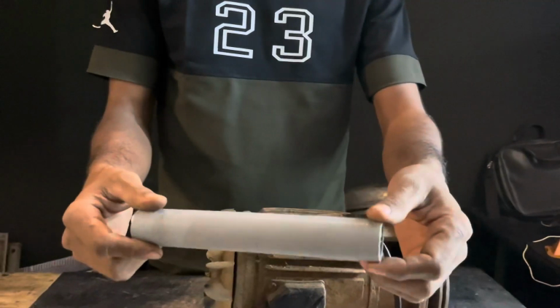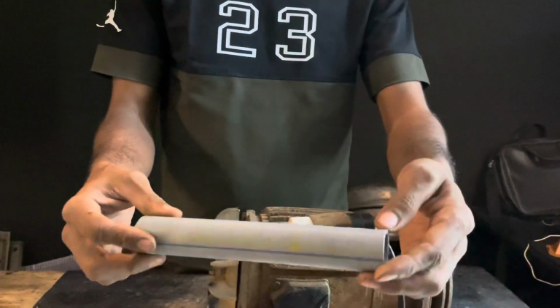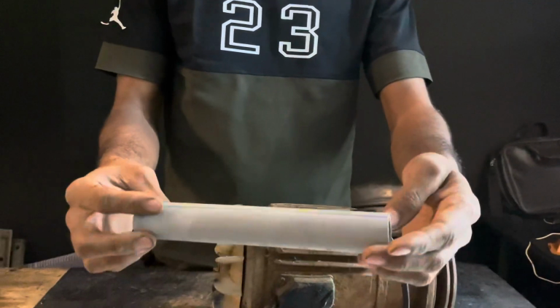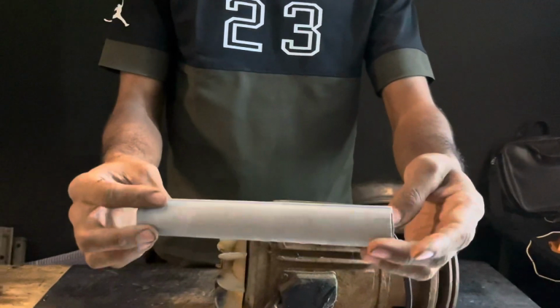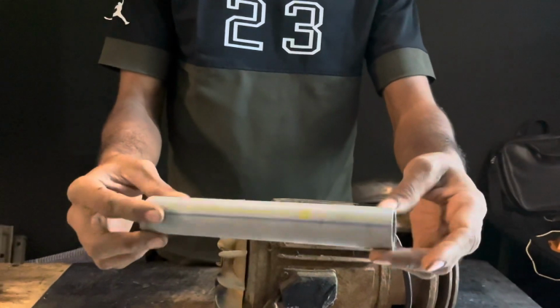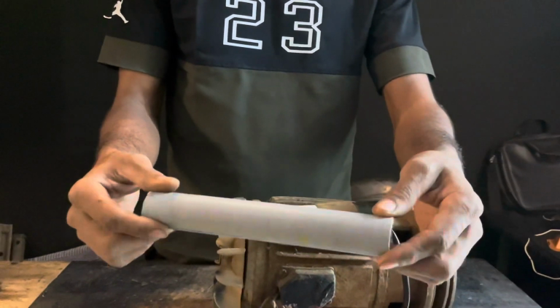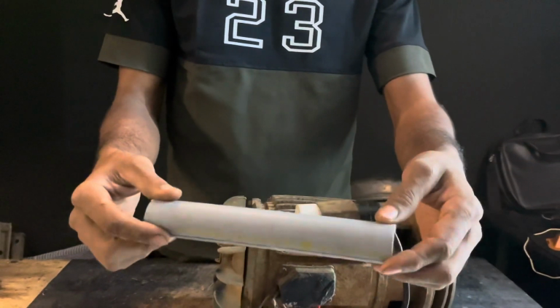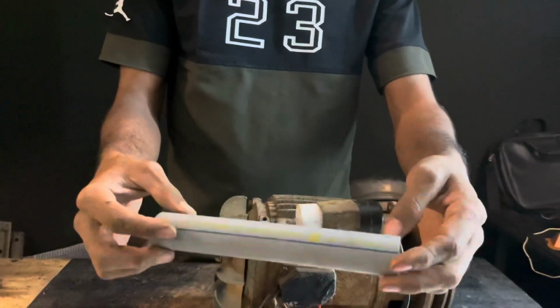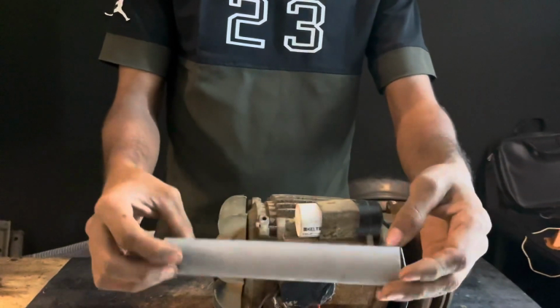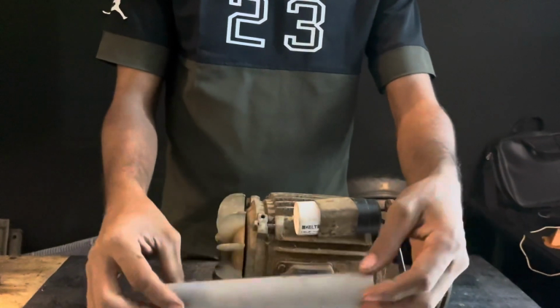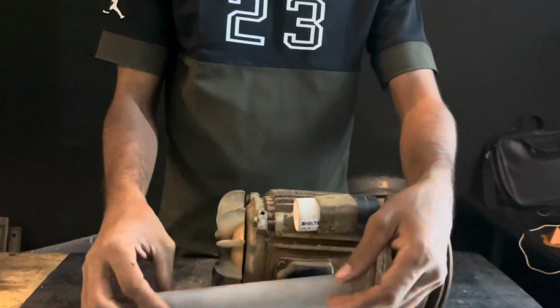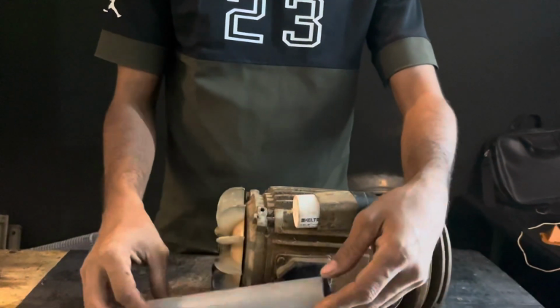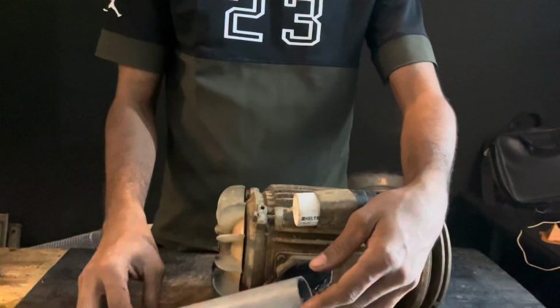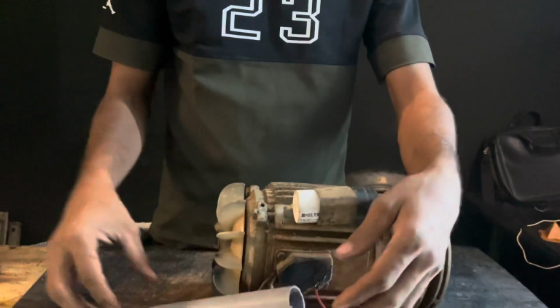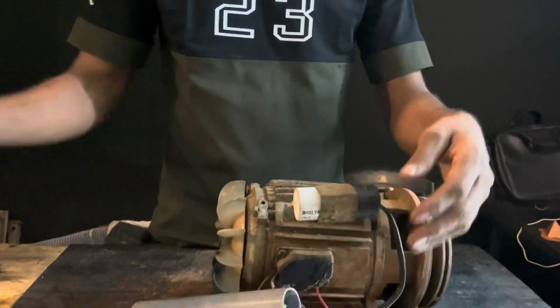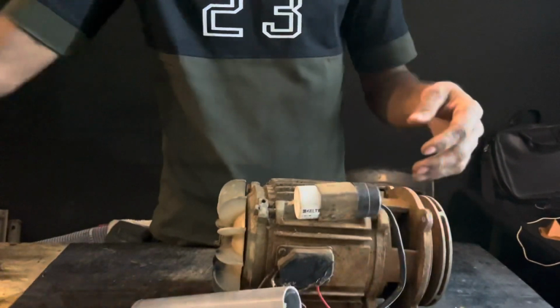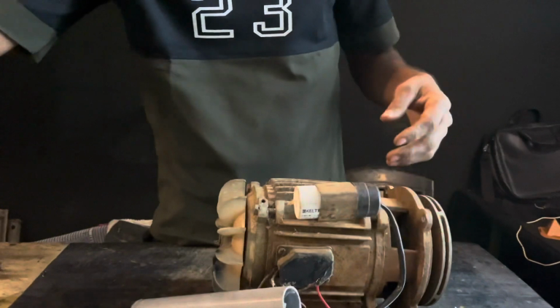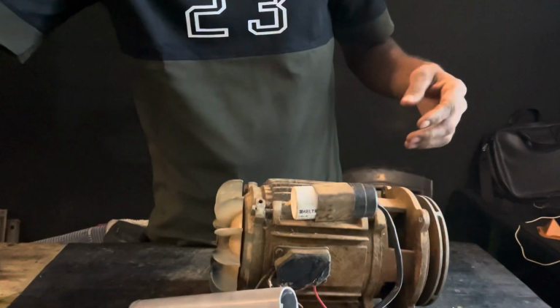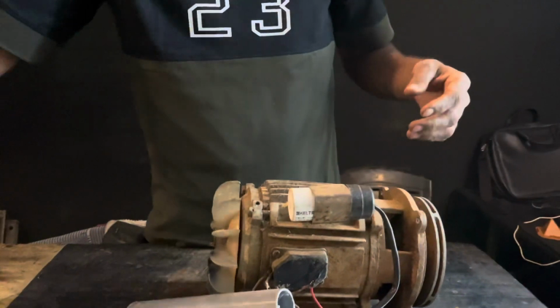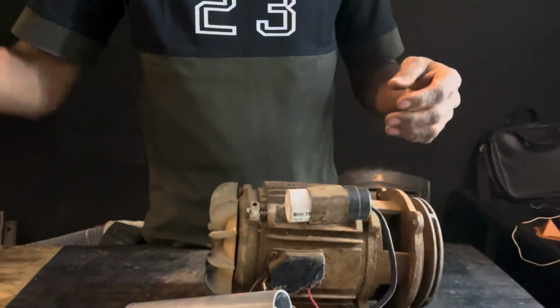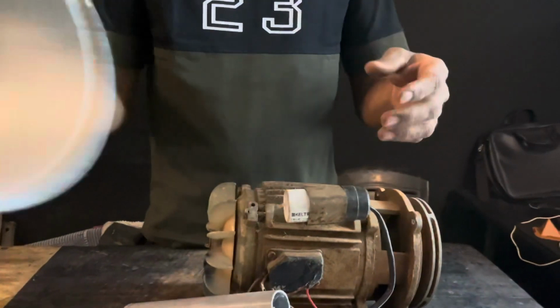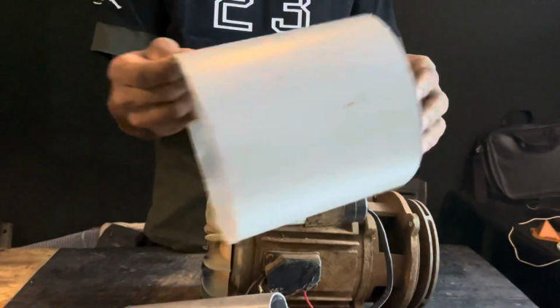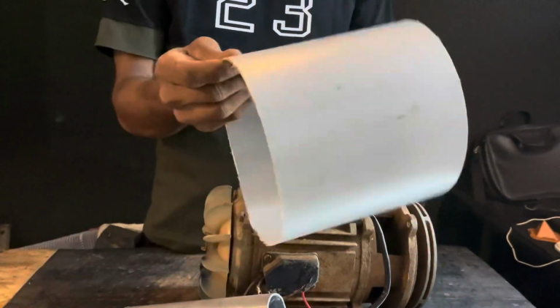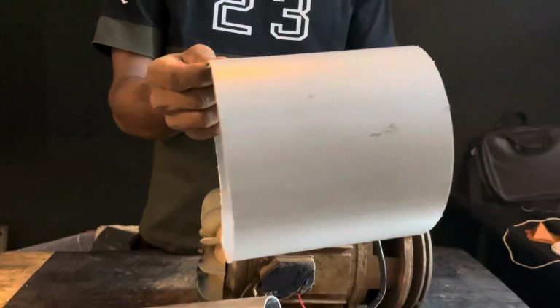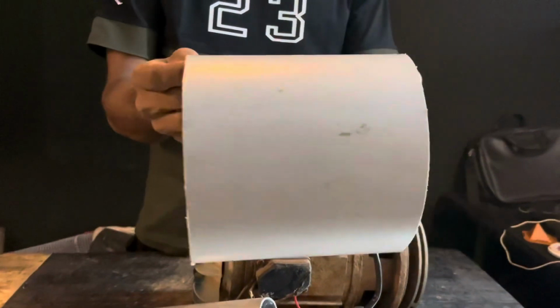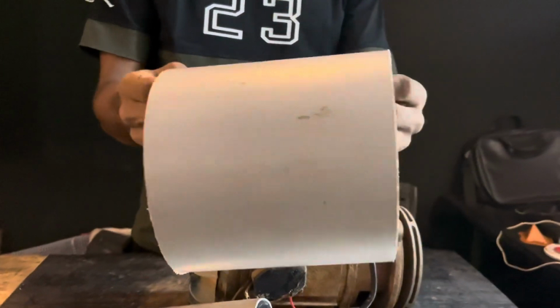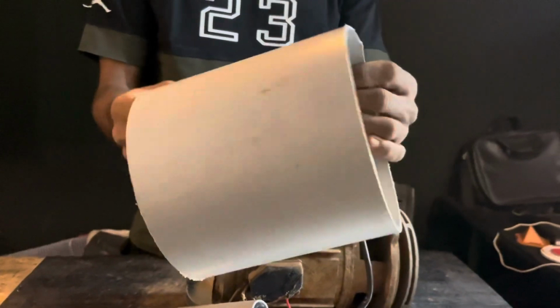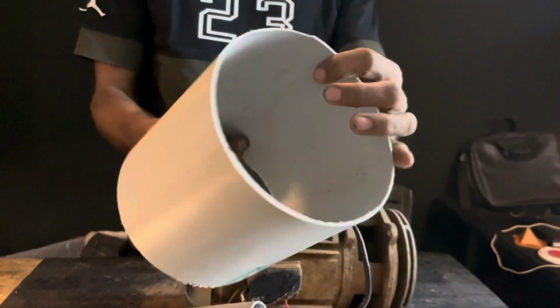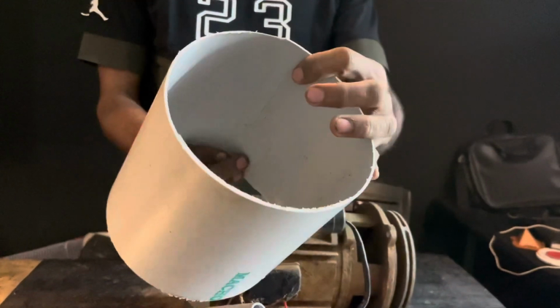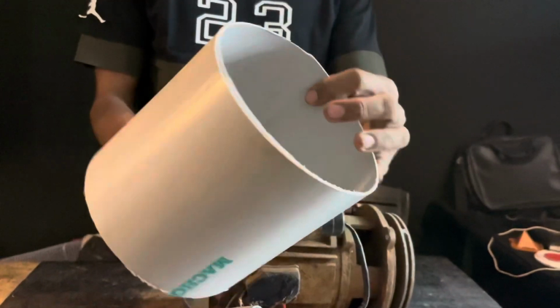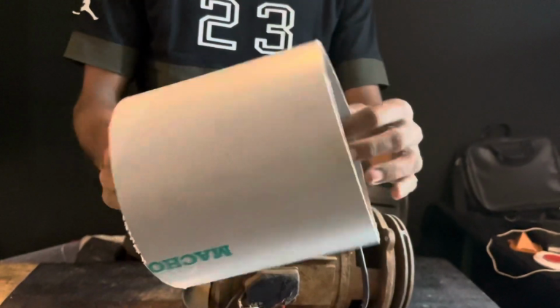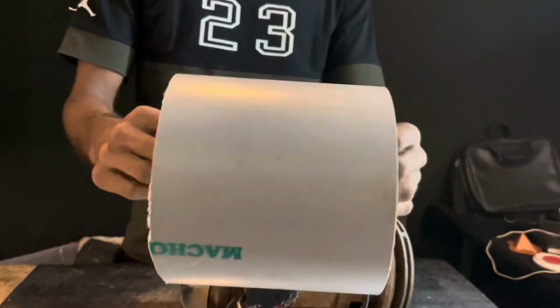We will need a 1-inch PVC pipe and a 6-inch PVC pipe.